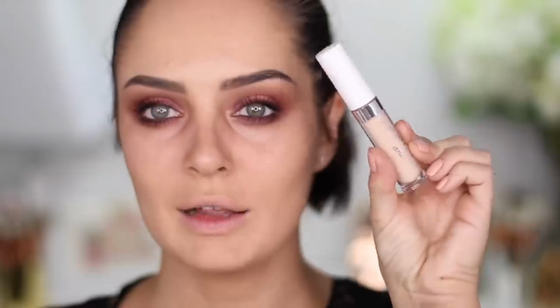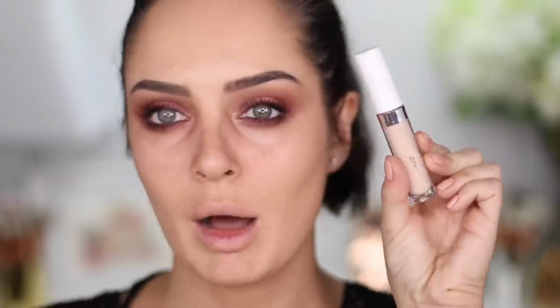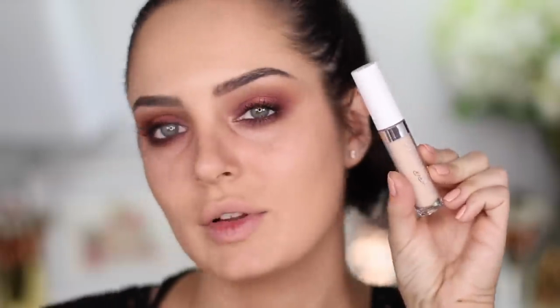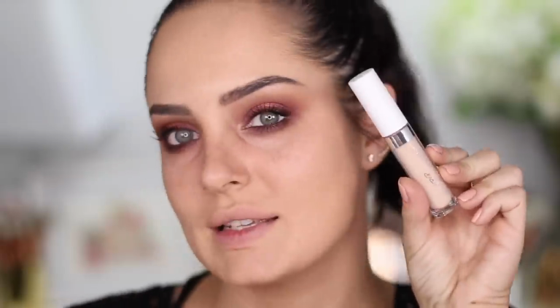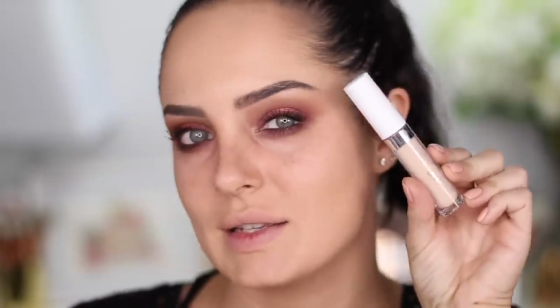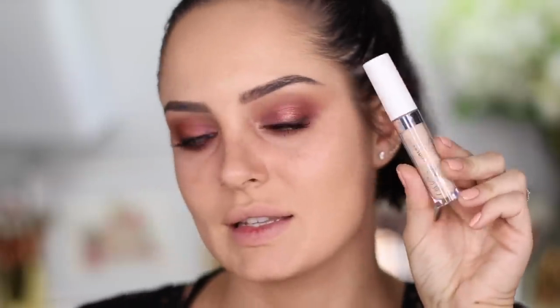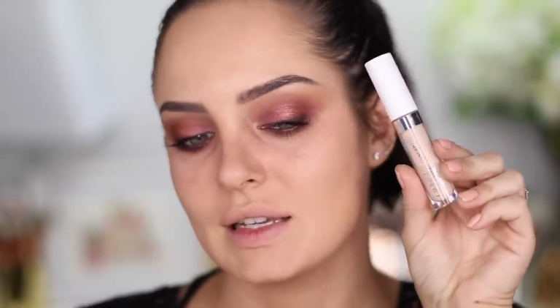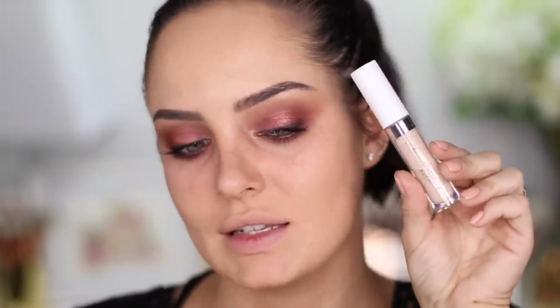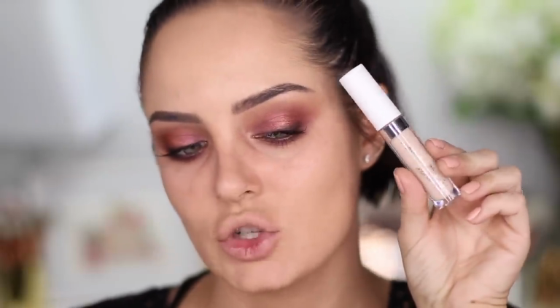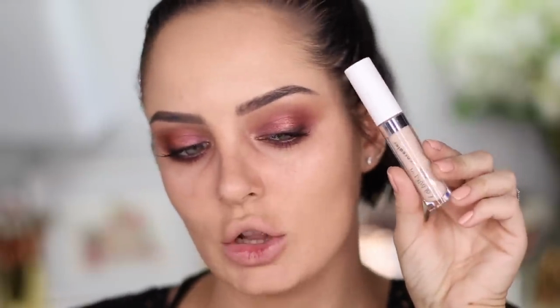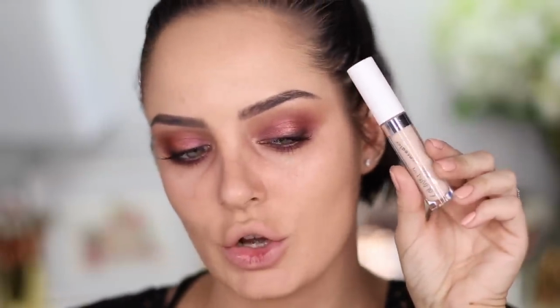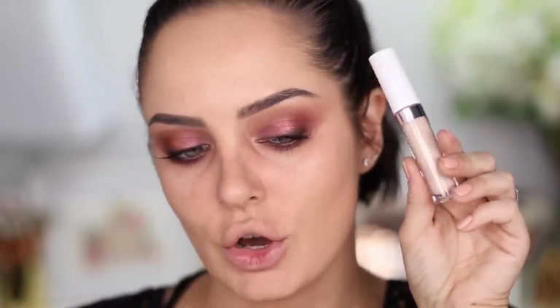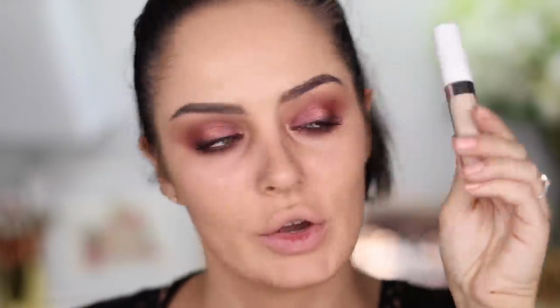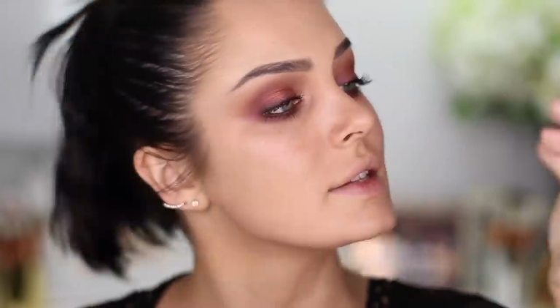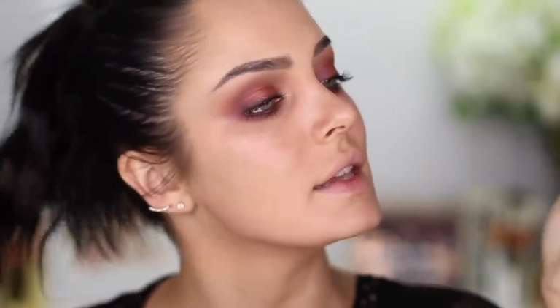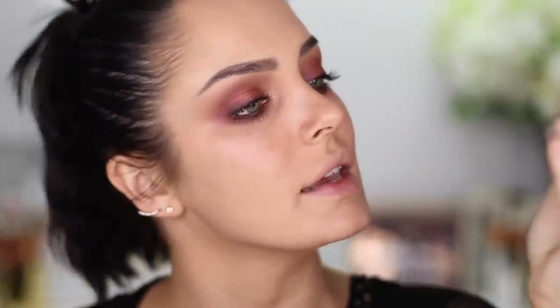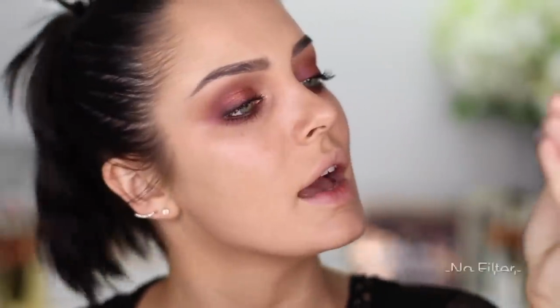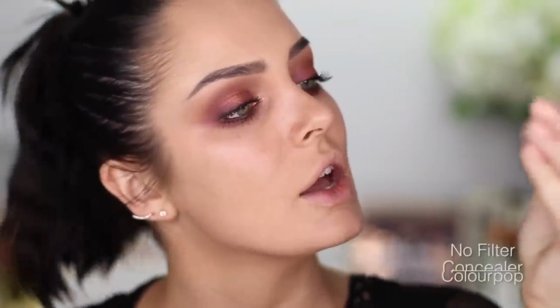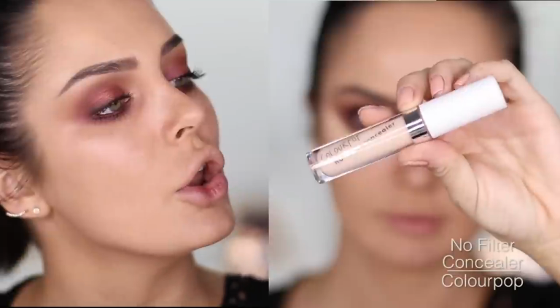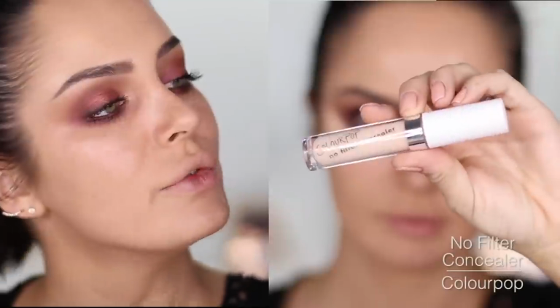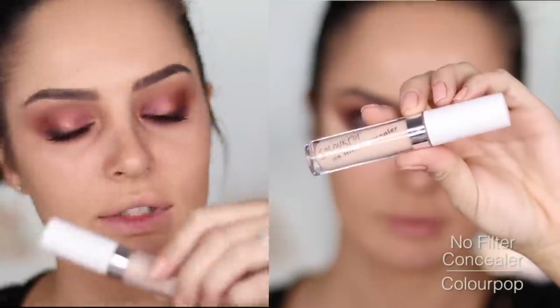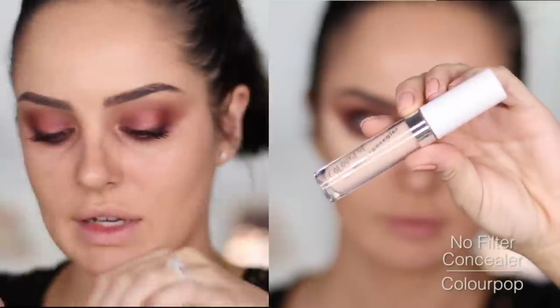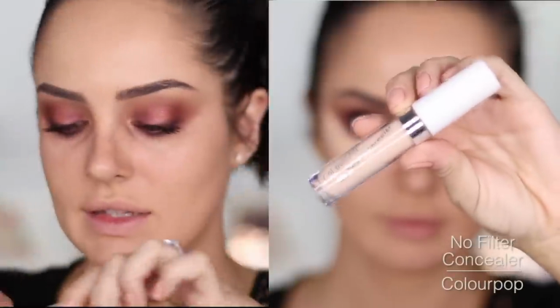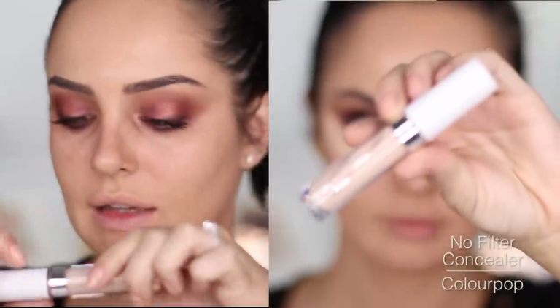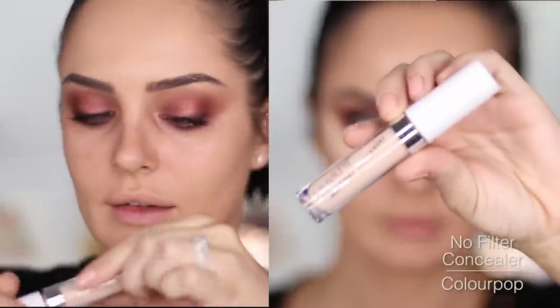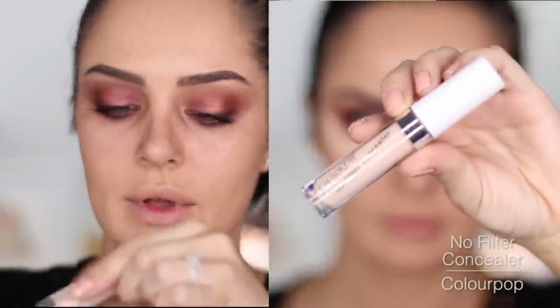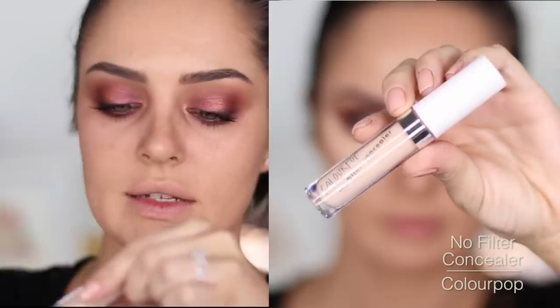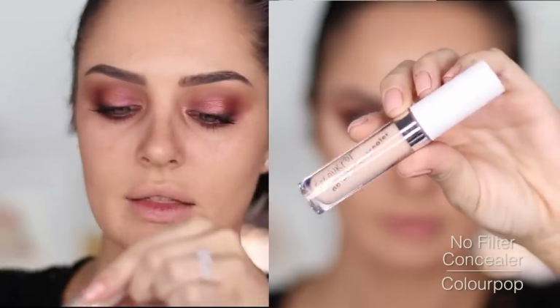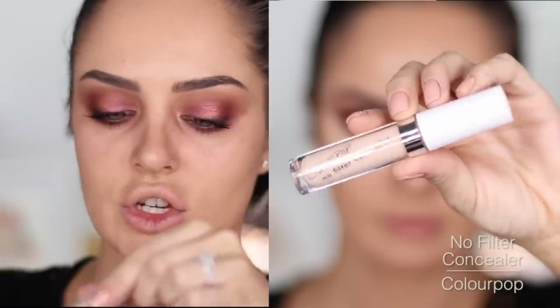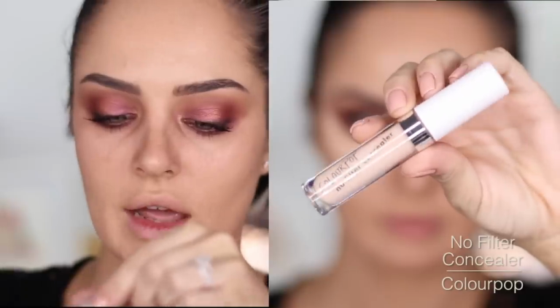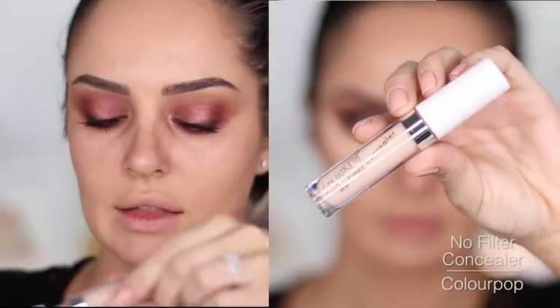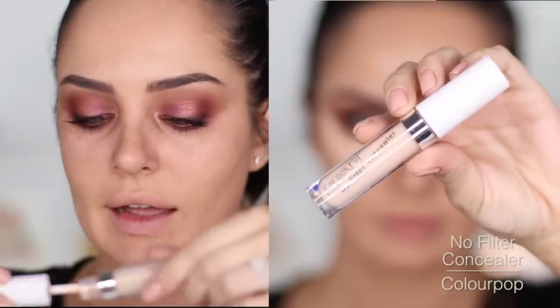Colourpop released these concealers not long ago — it's the No Filter Concealer. I'm going to take the shade Light.